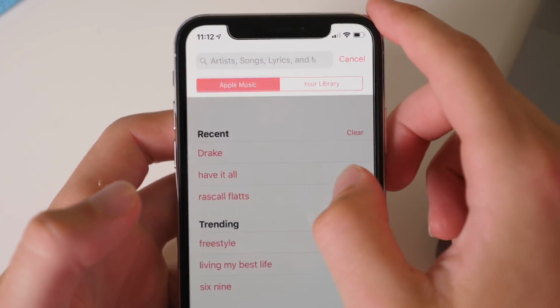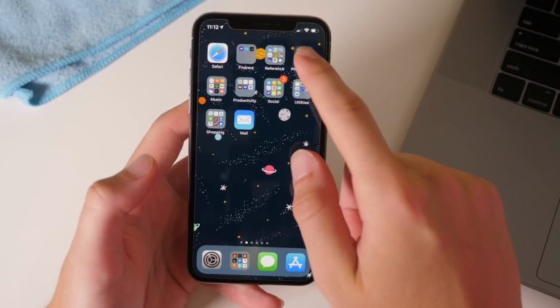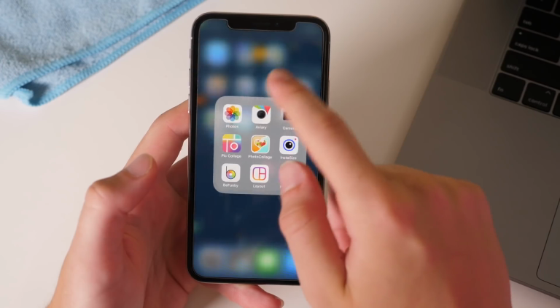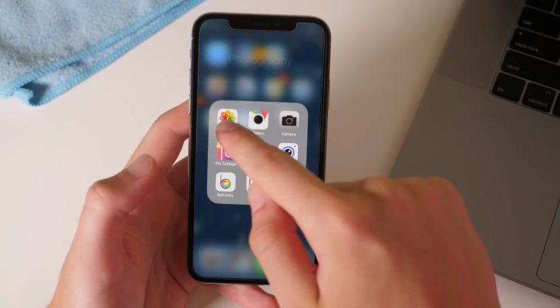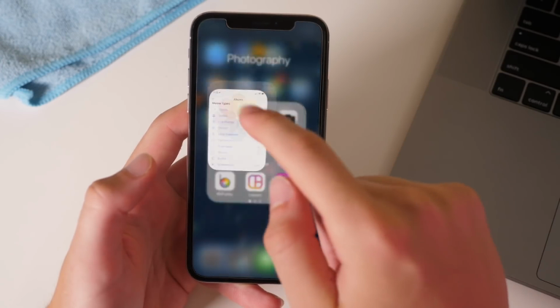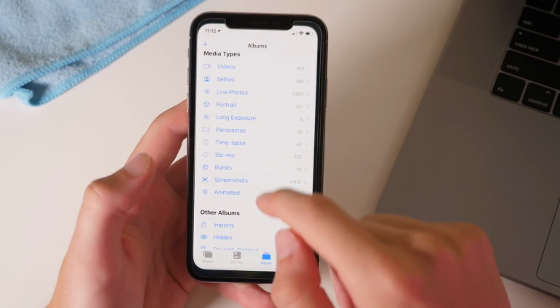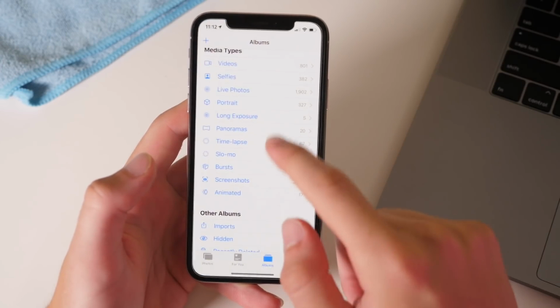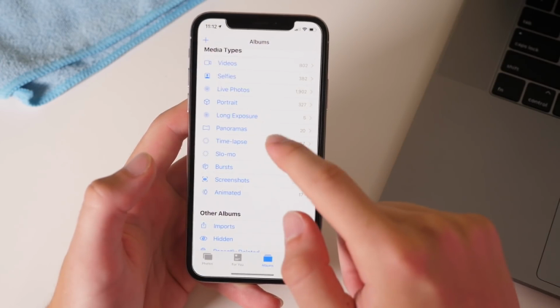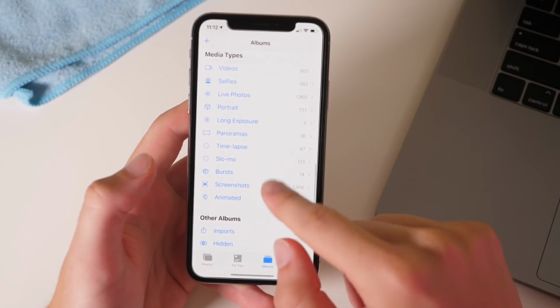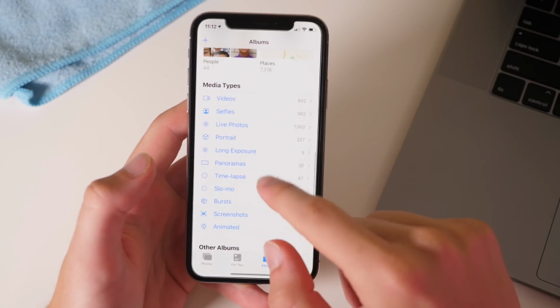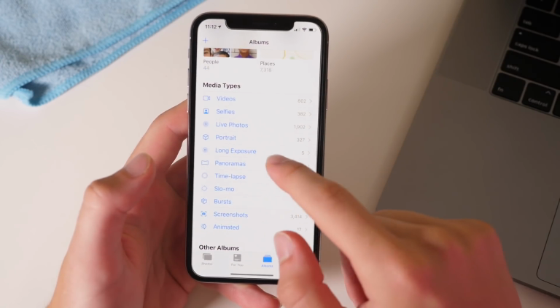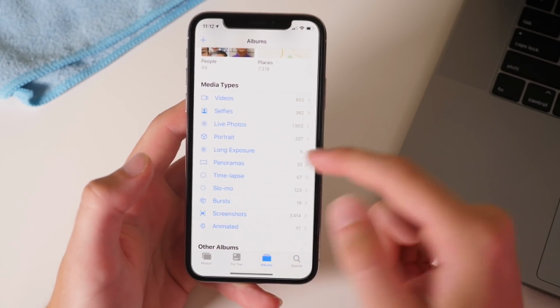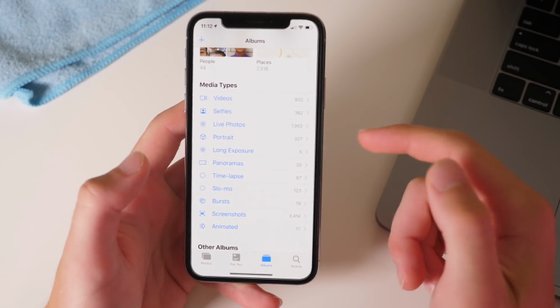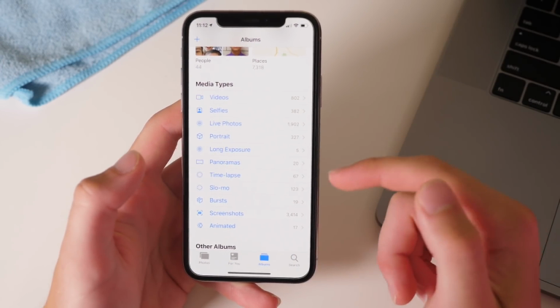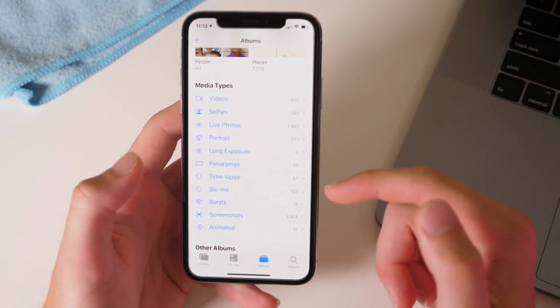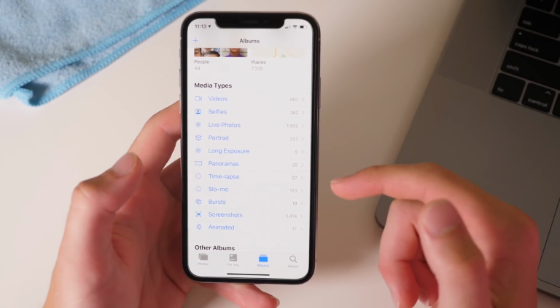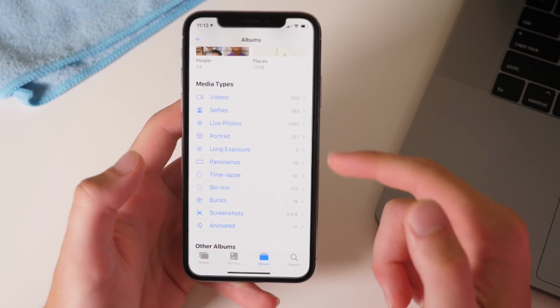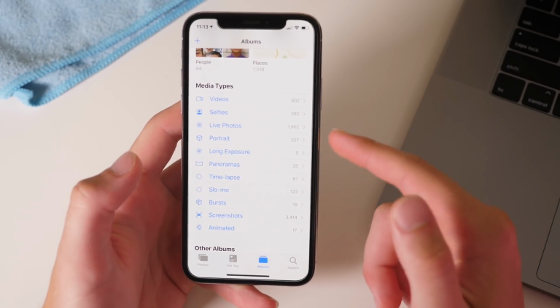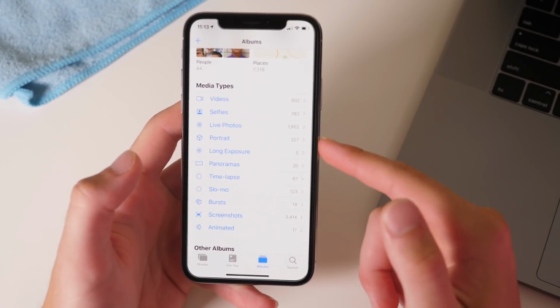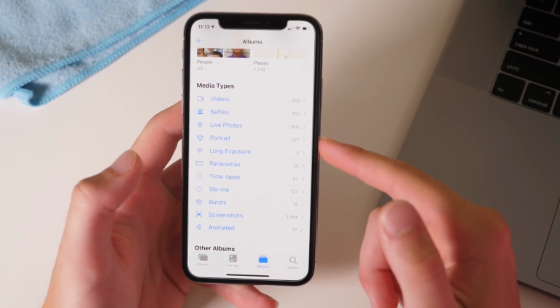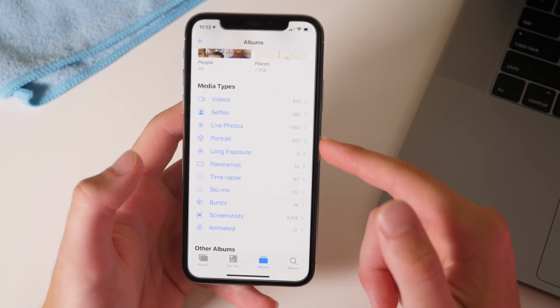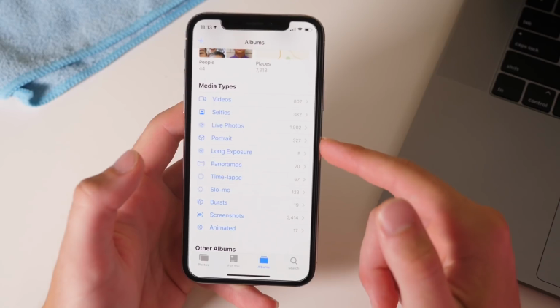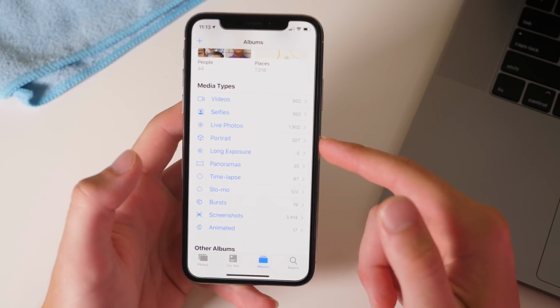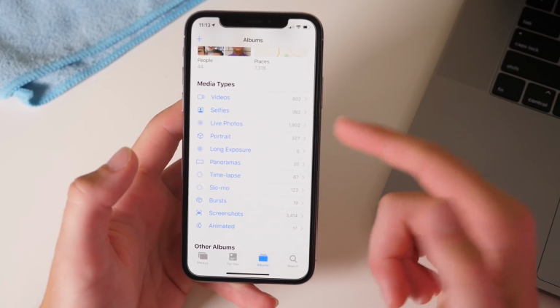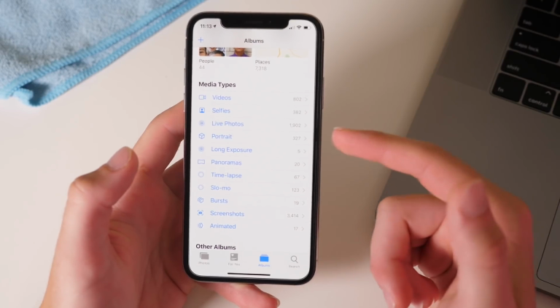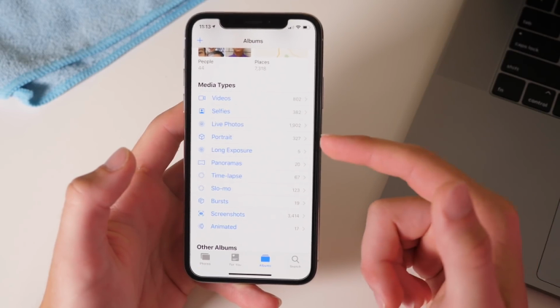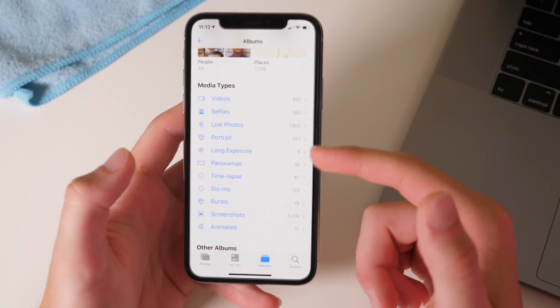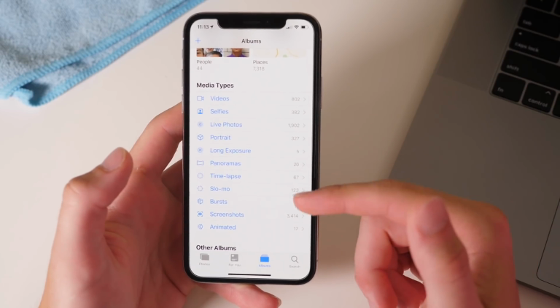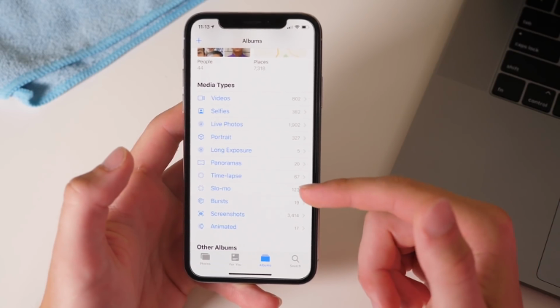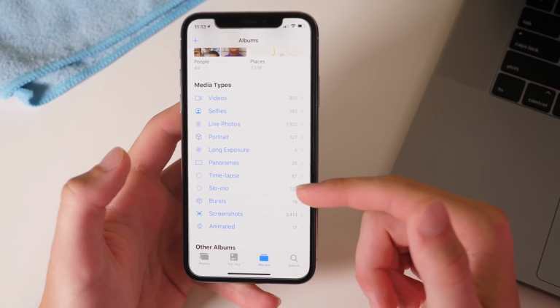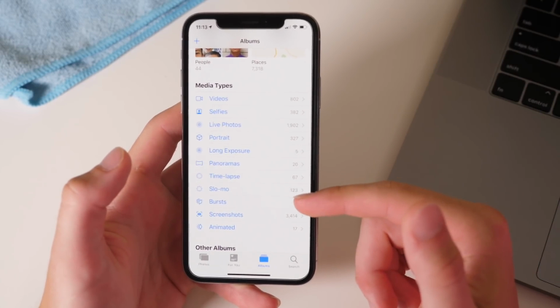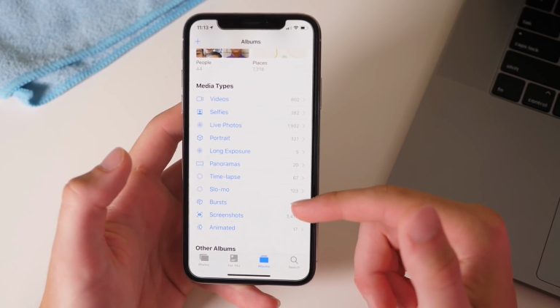In the photos application under albums, you now have little icons next to all the different categories, and that is nice for just identifying them a little bit easier.